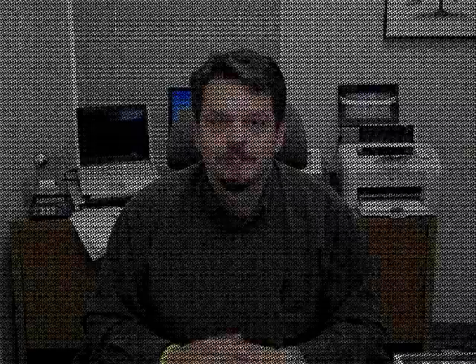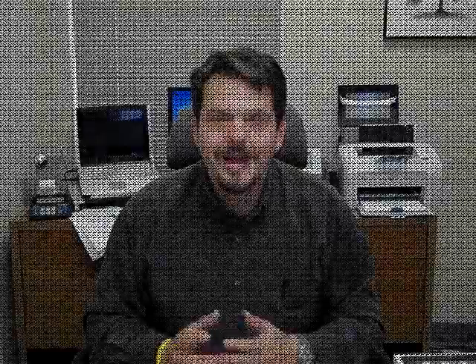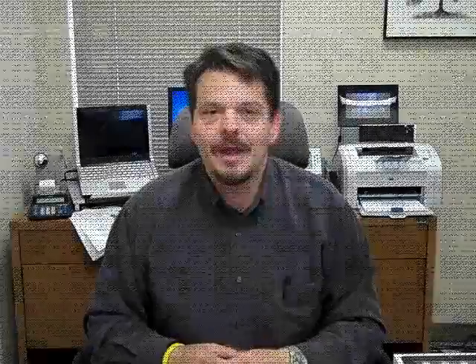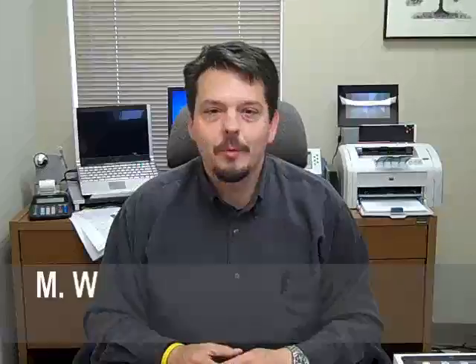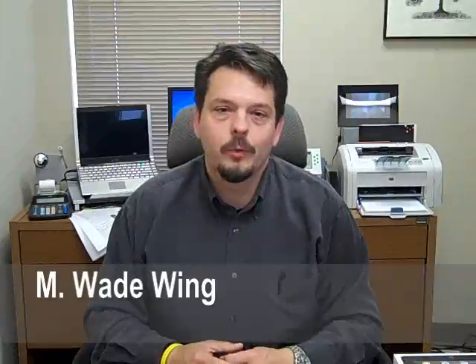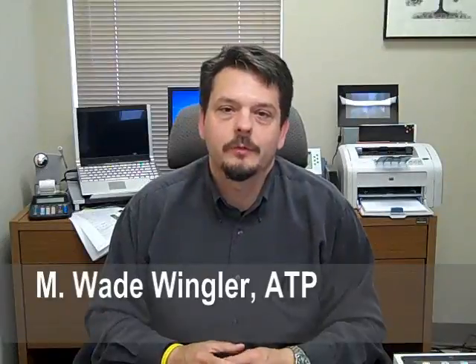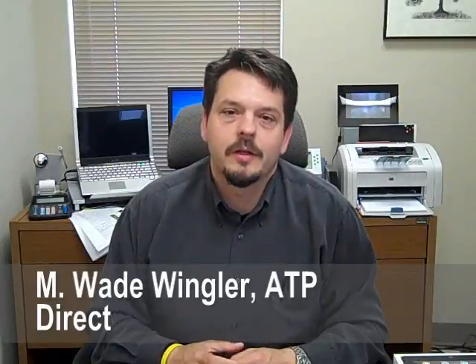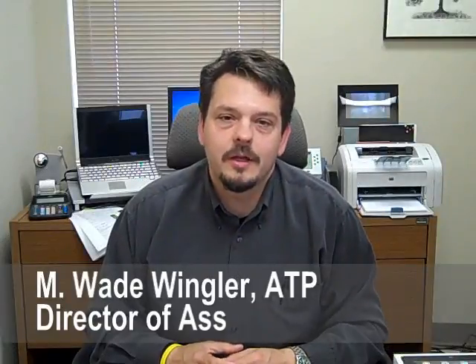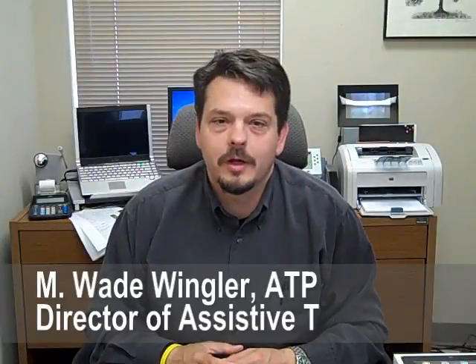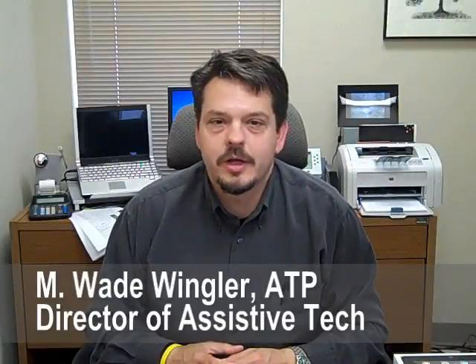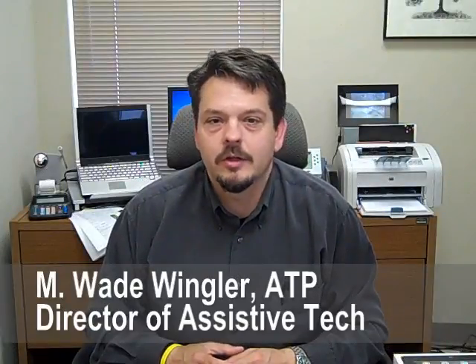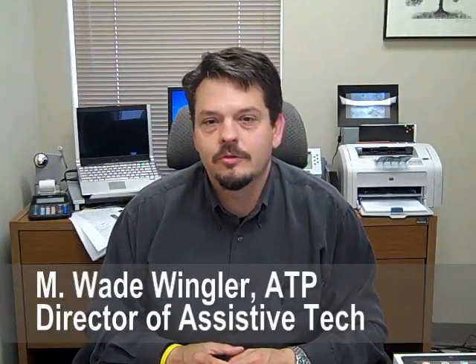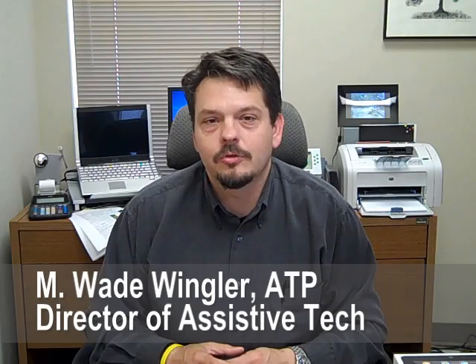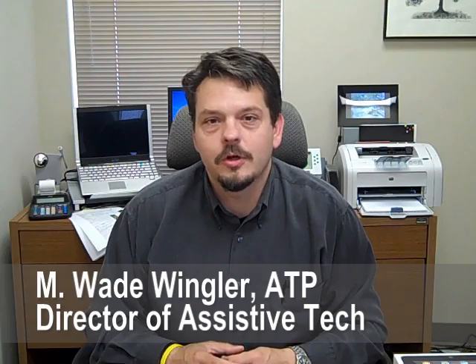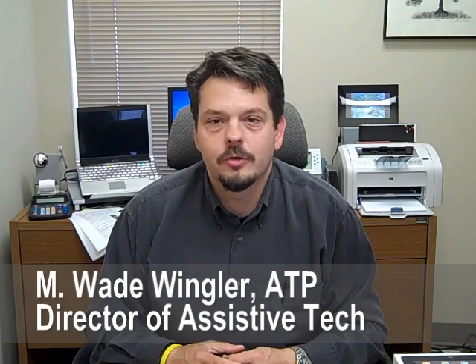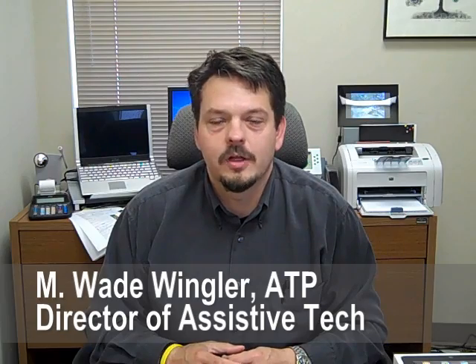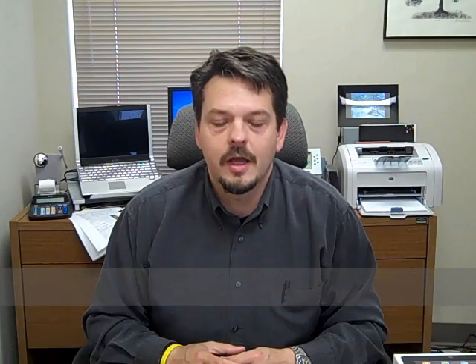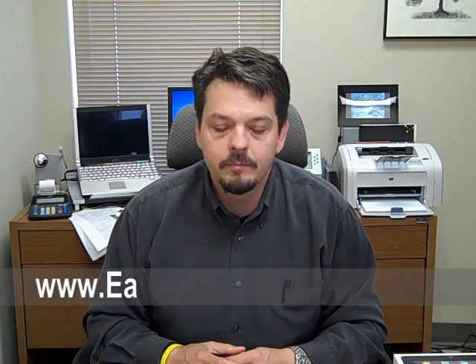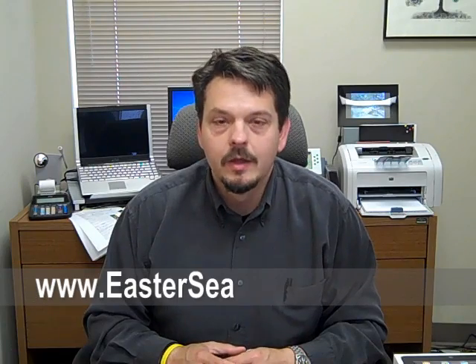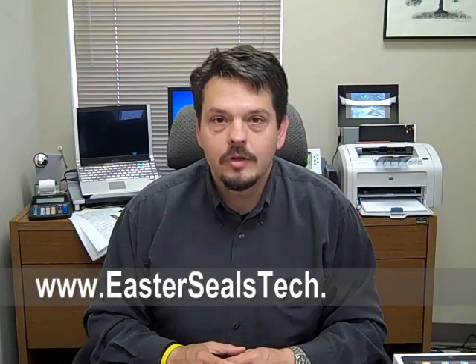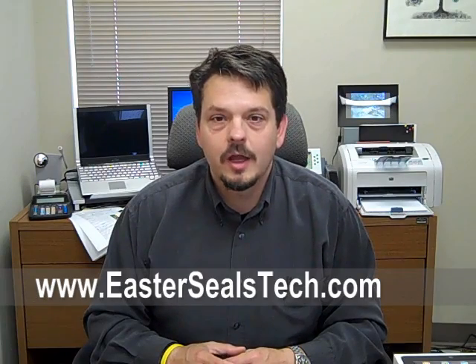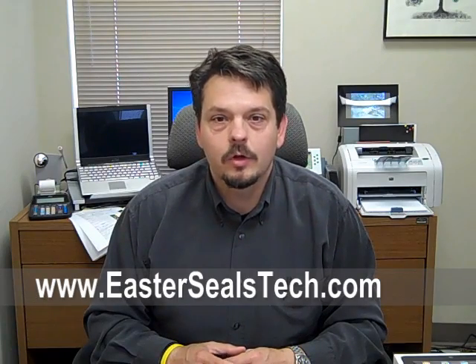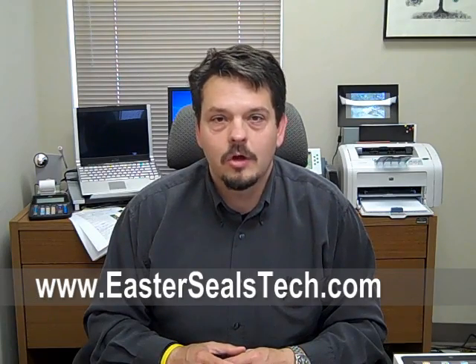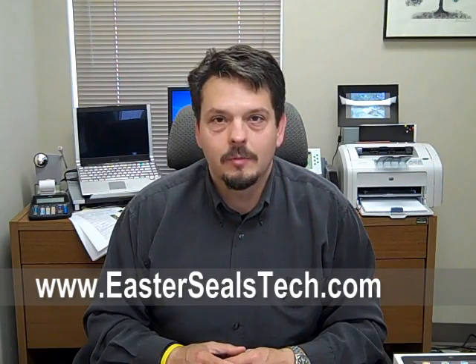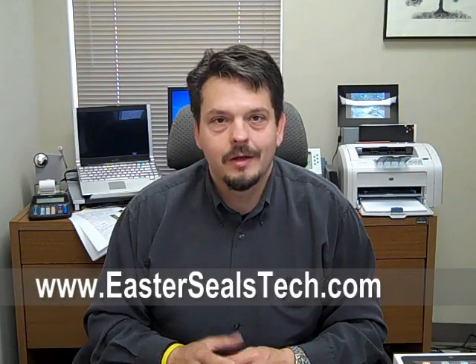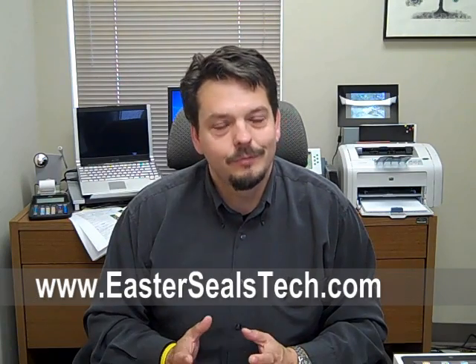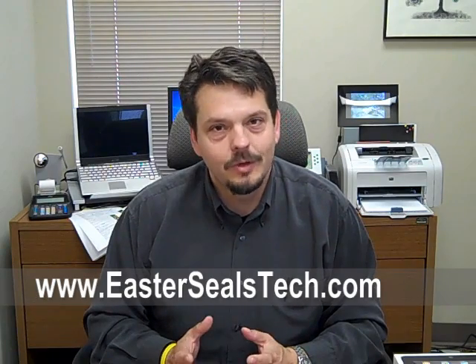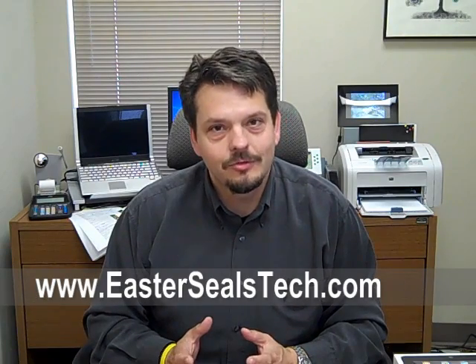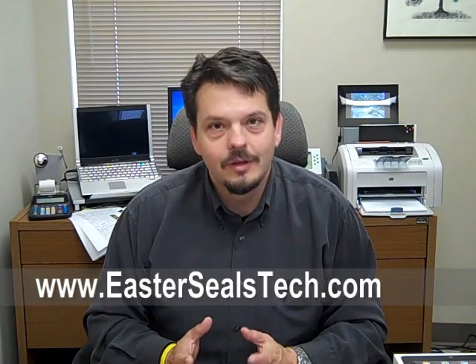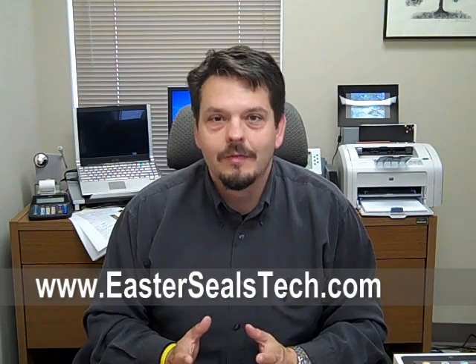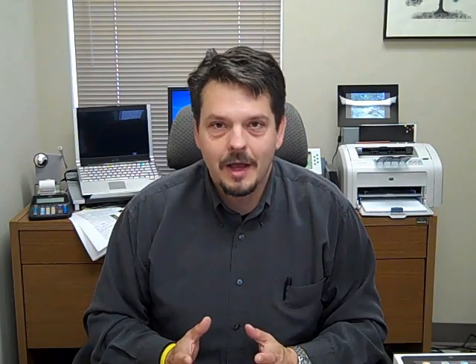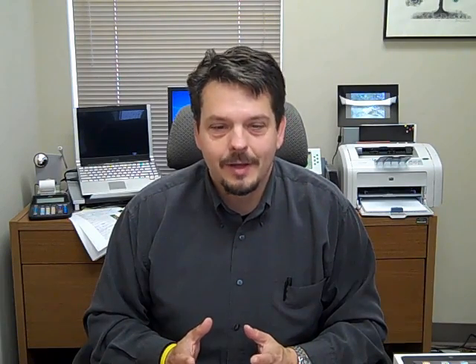Hi, I'm Wade Wingler with the INDATA Project at Easterseals Crossroads in Indiana. Today we're going to talk about, you guessed it, the iPad.